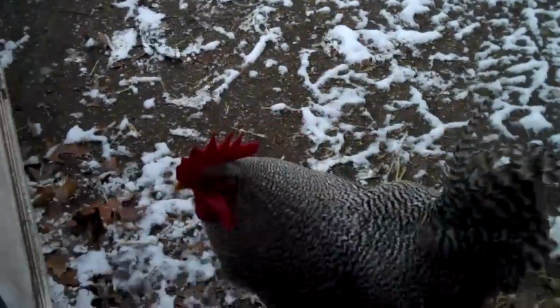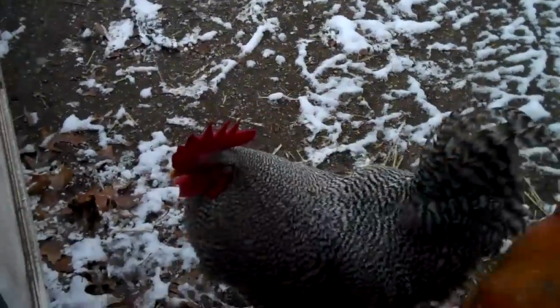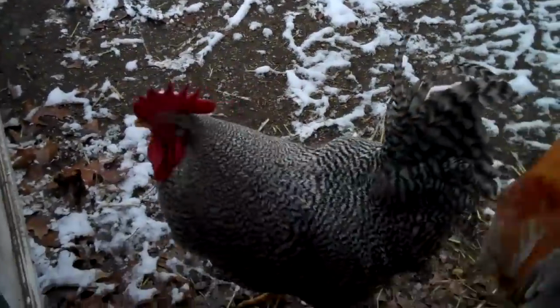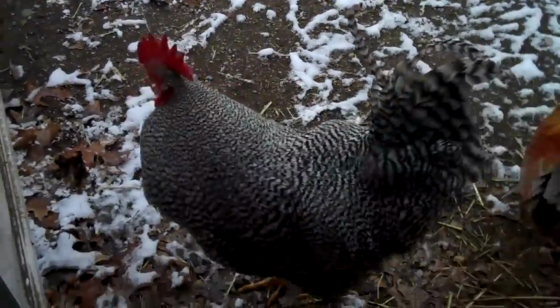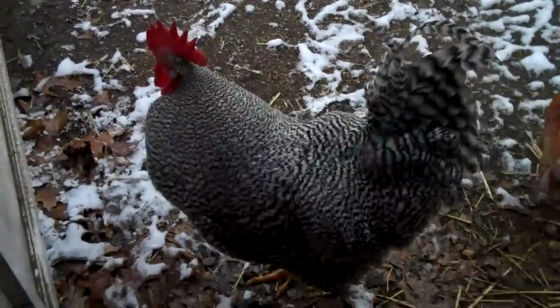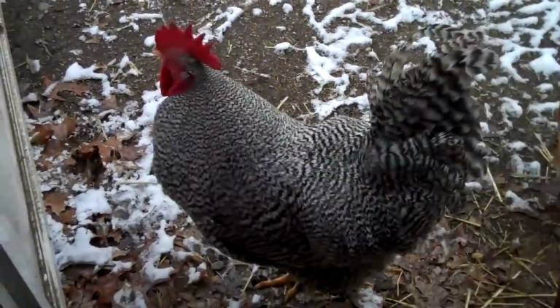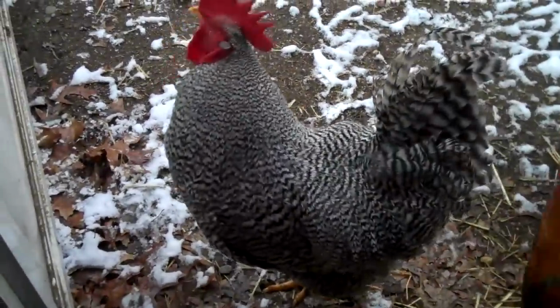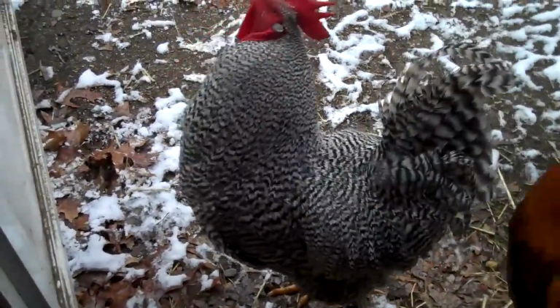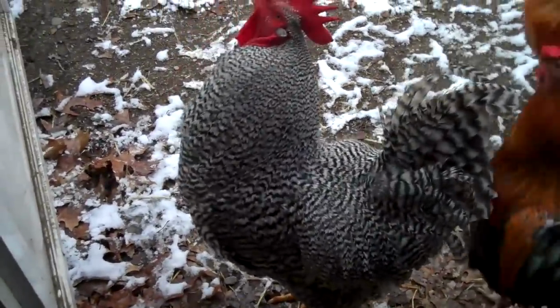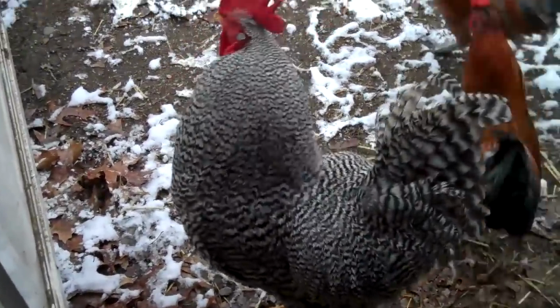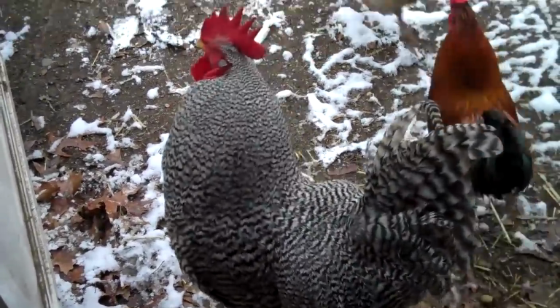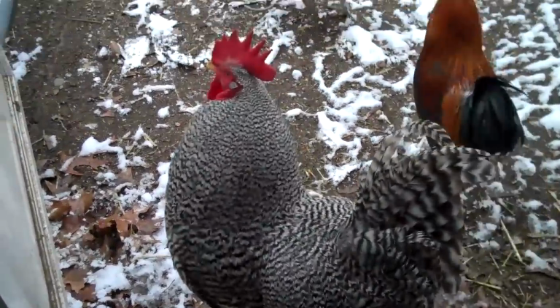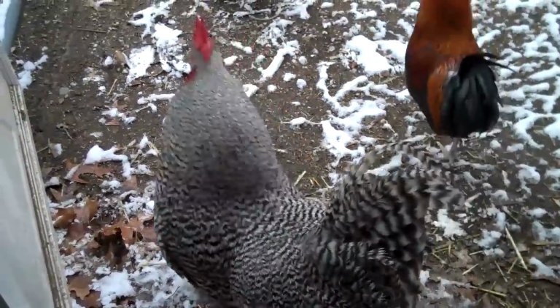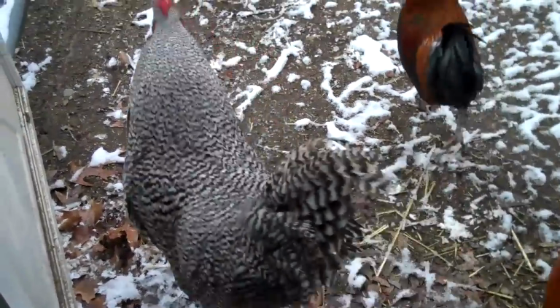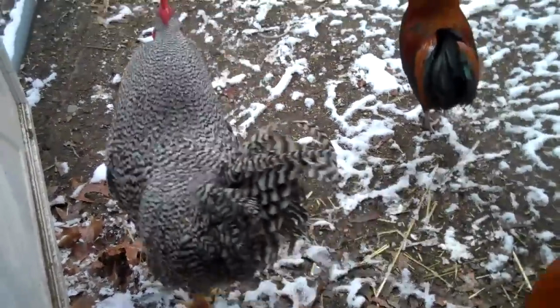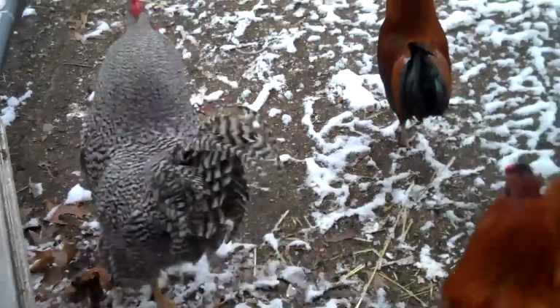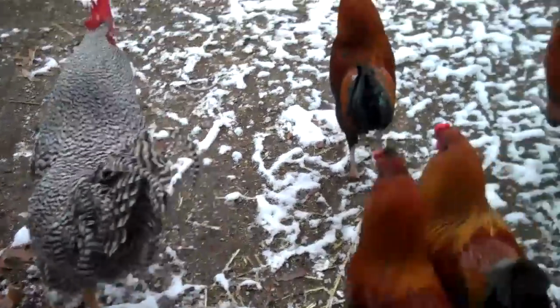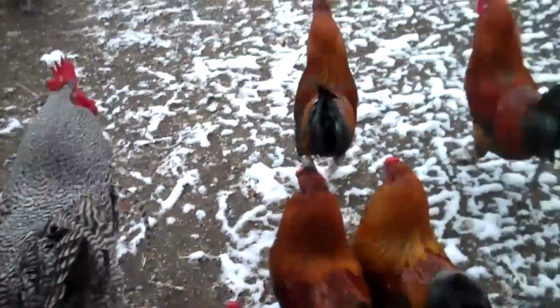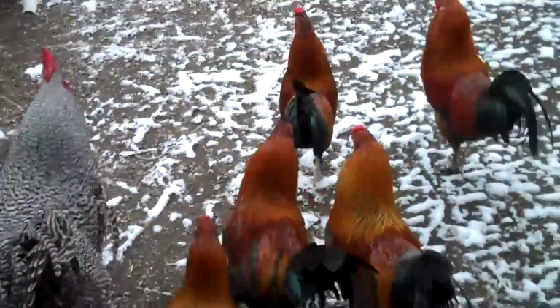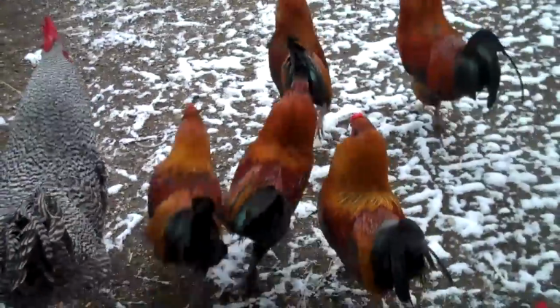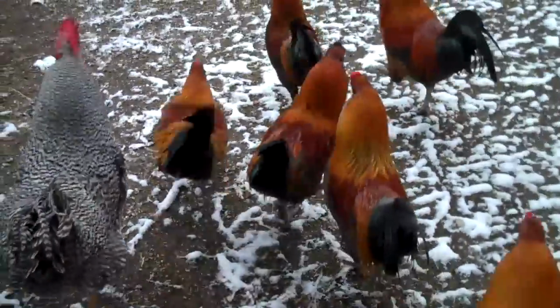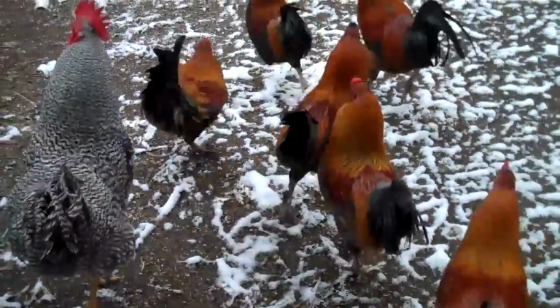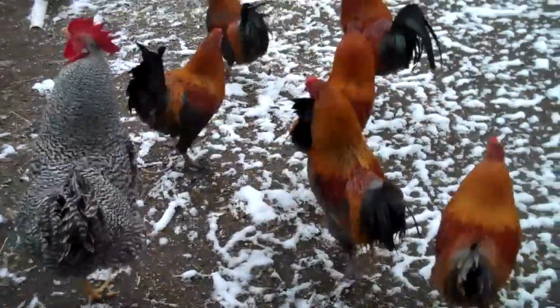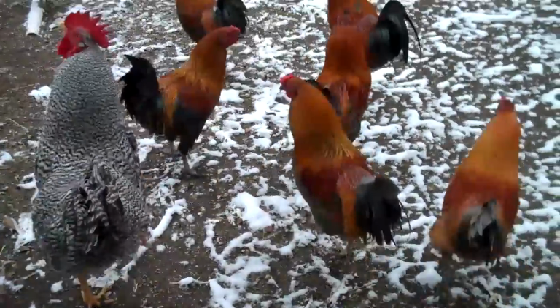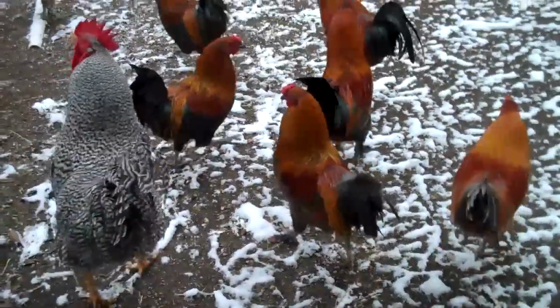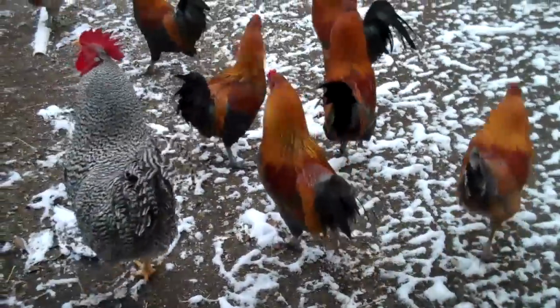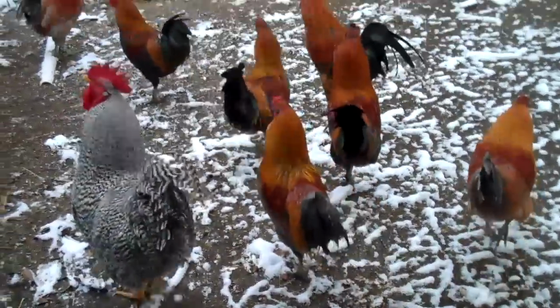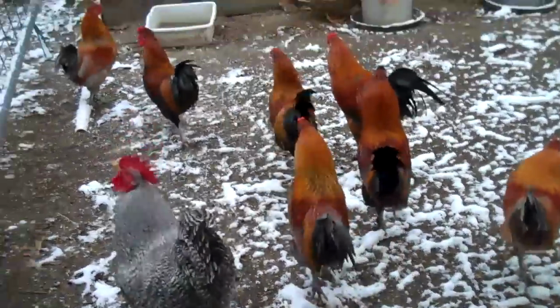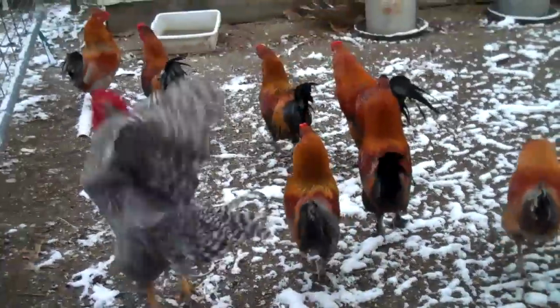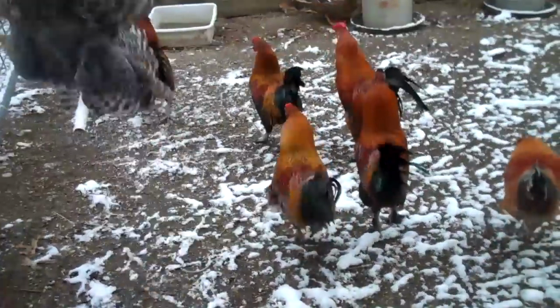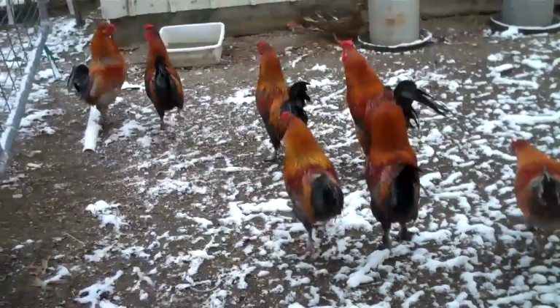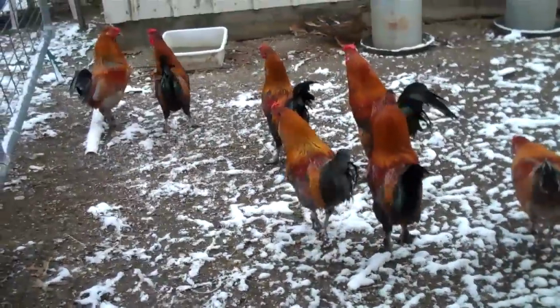This one's a barred rock. The rest are Rhode Island red and Polish silky crosses.